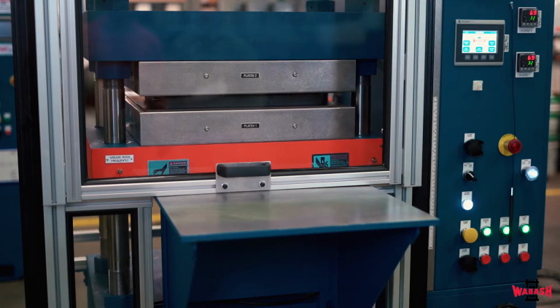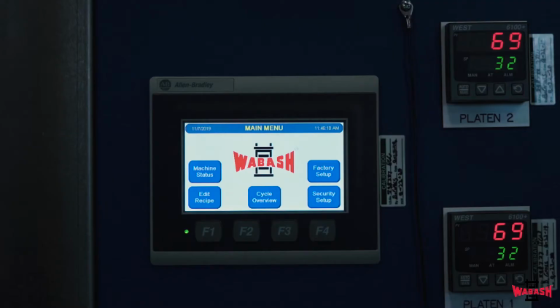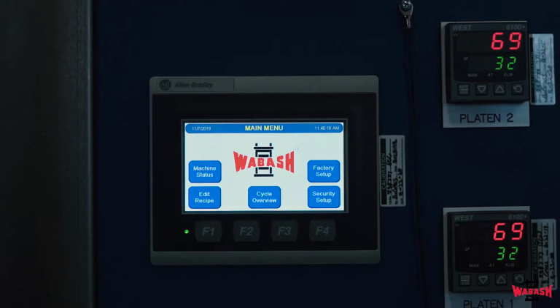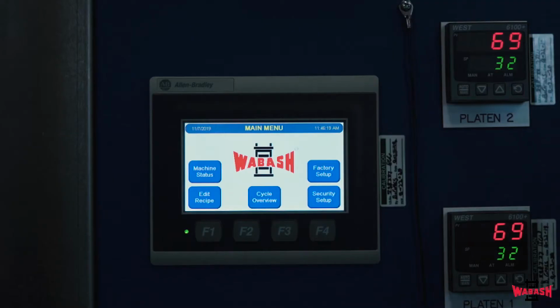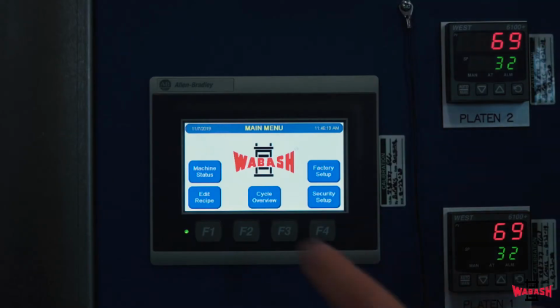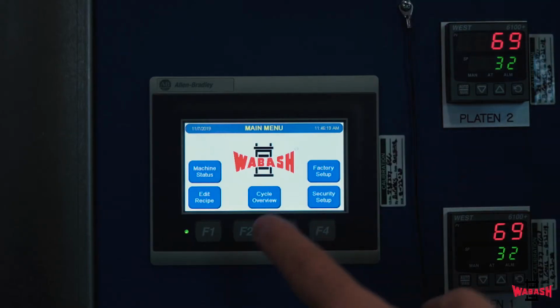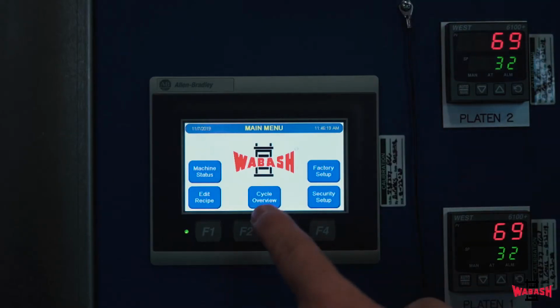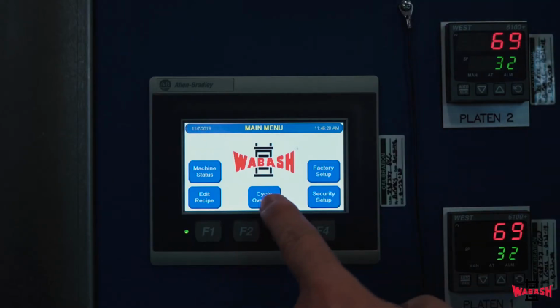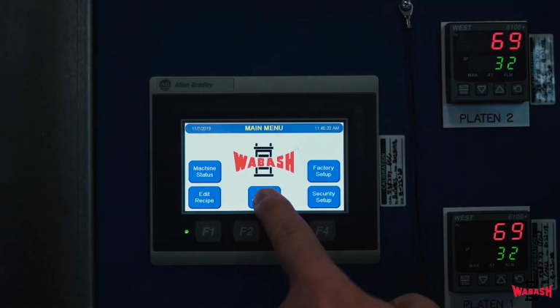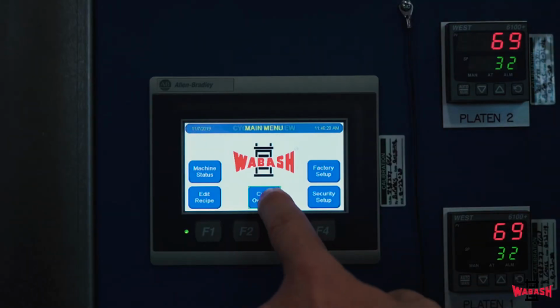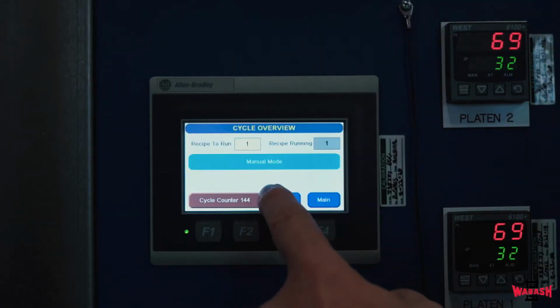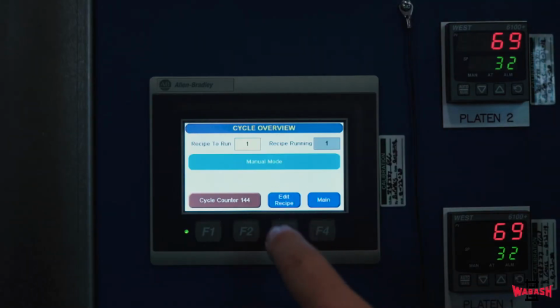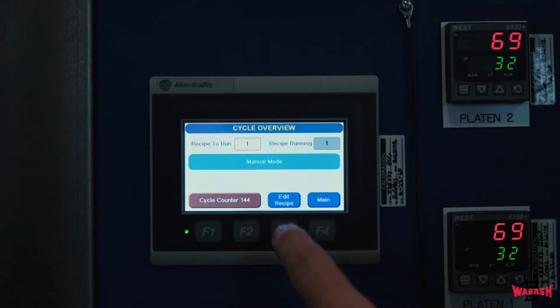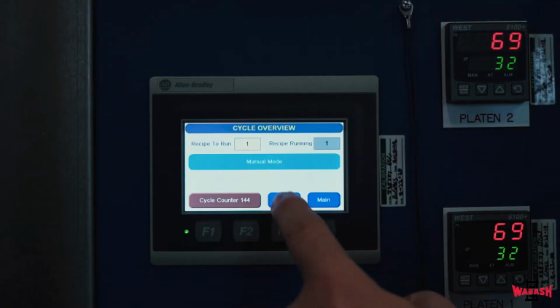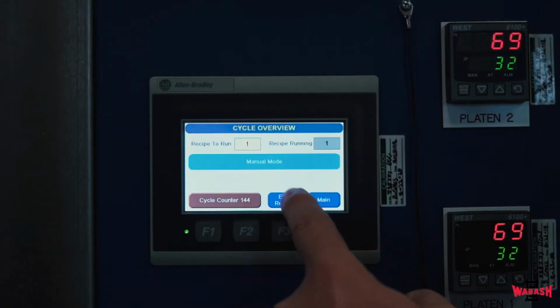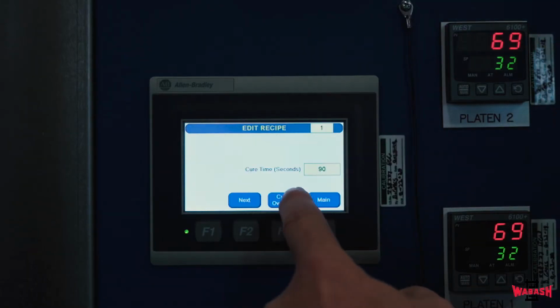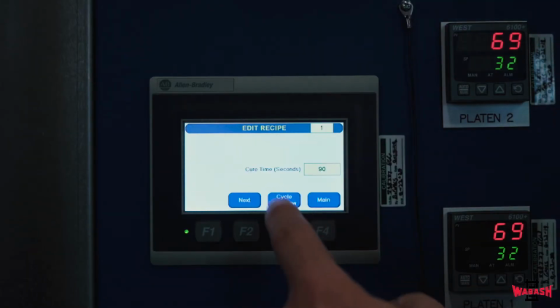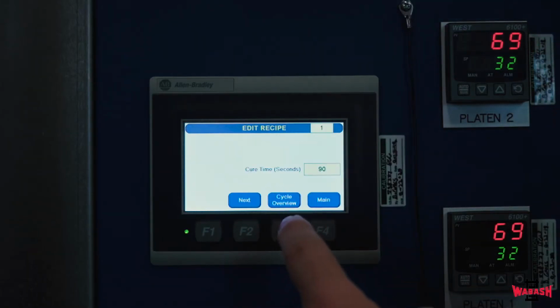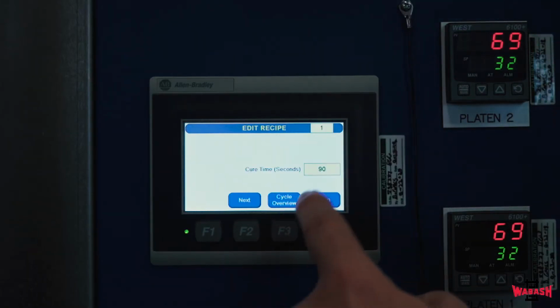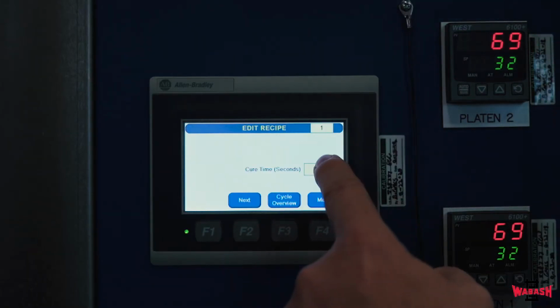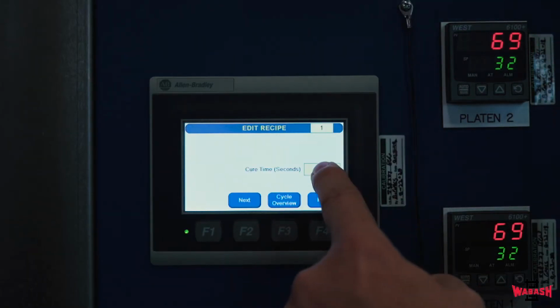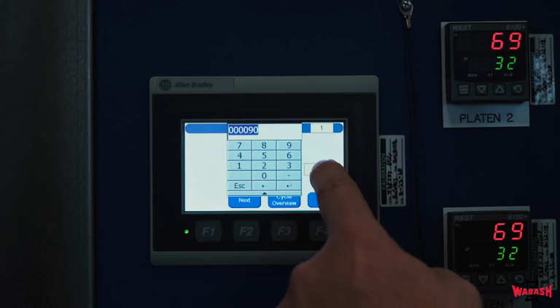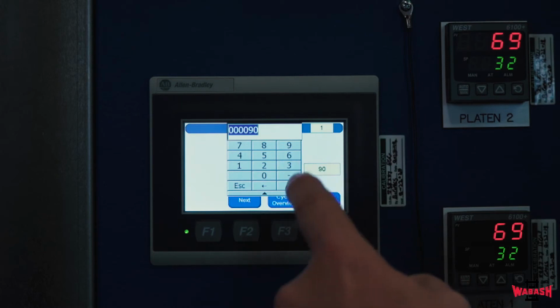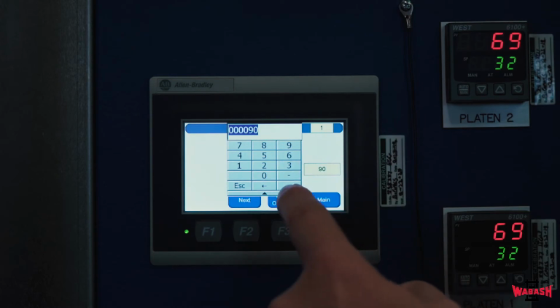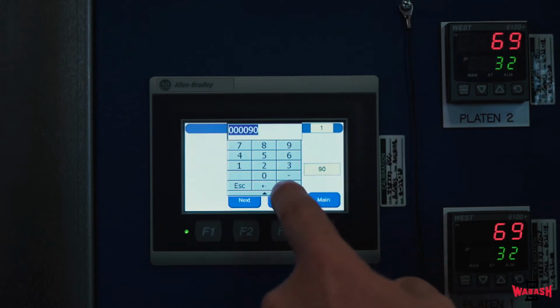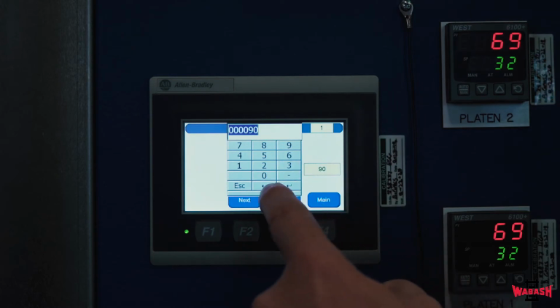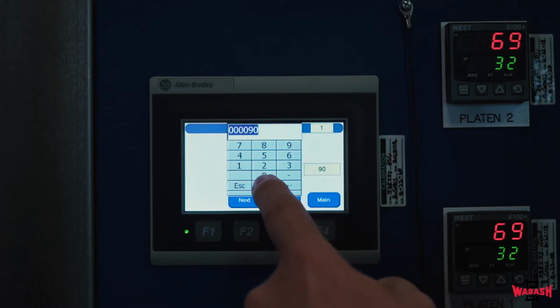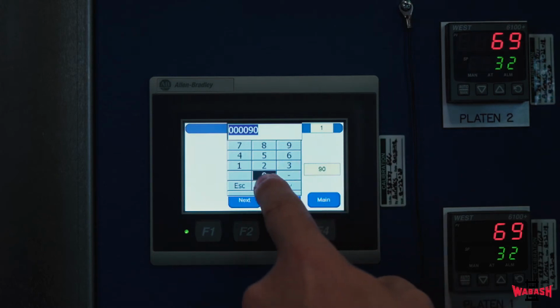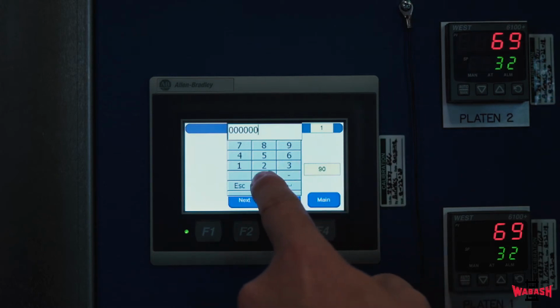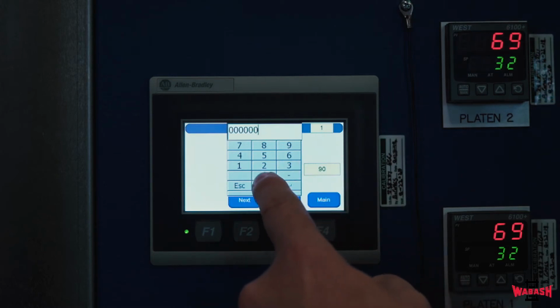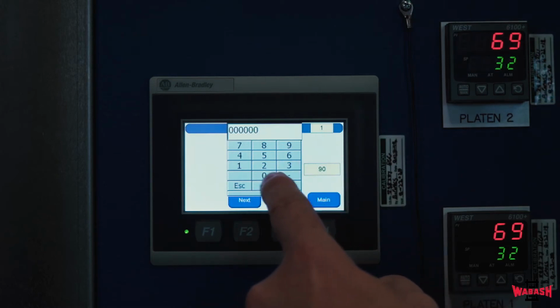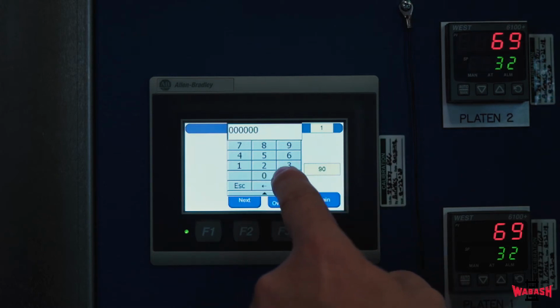All timing and counting functions are entered into the PLC by entering the run times in the recipe on the Allen Bradley color touch screen.